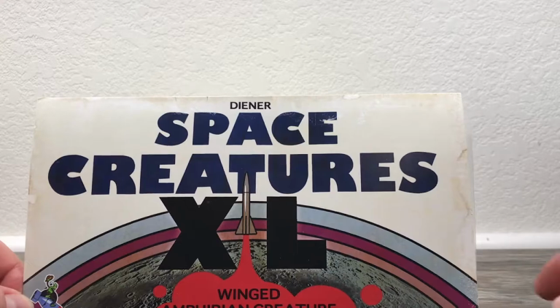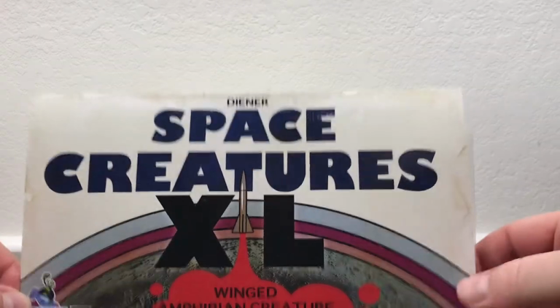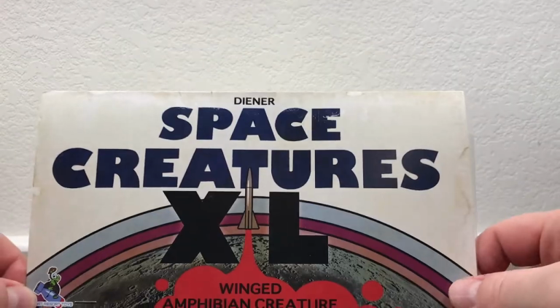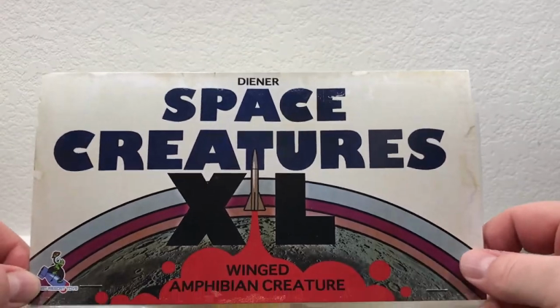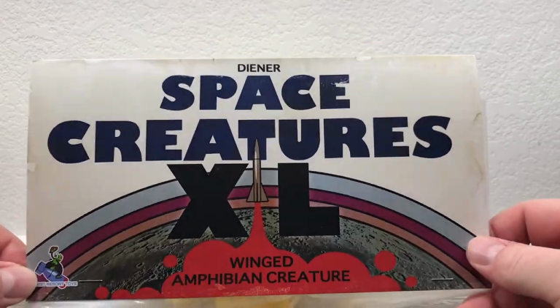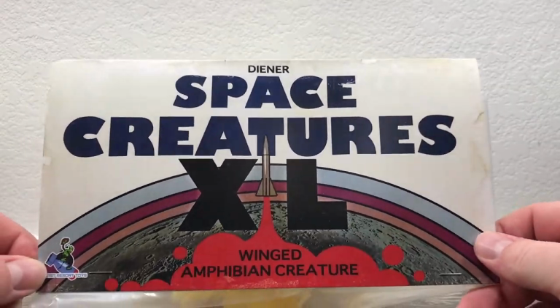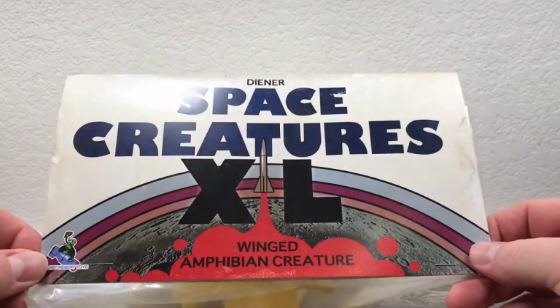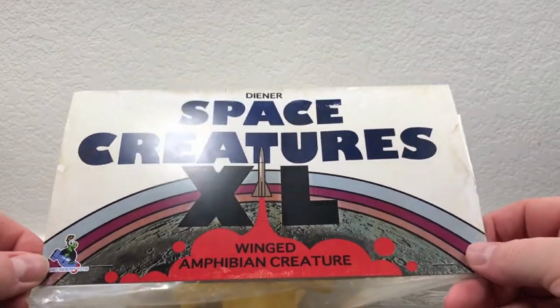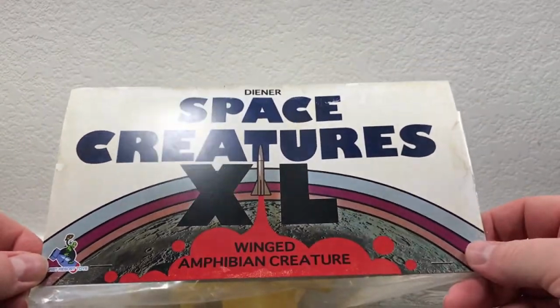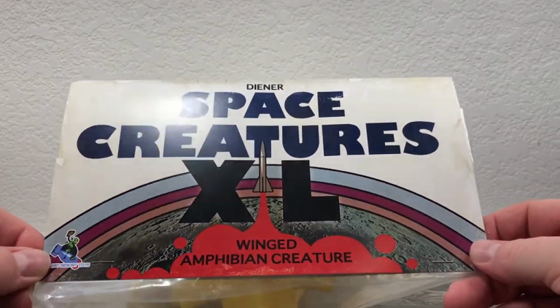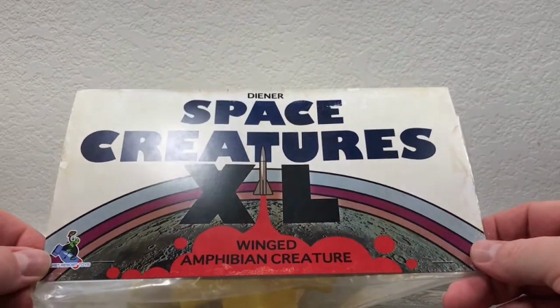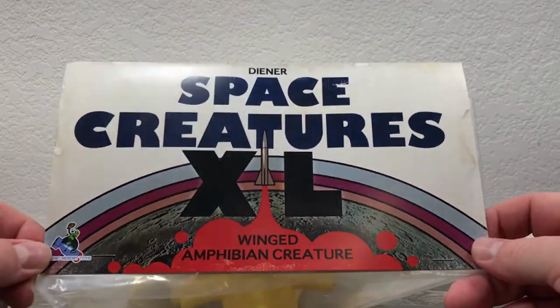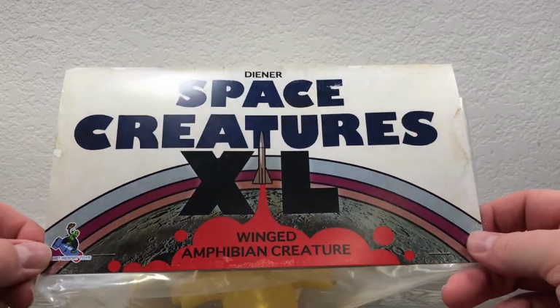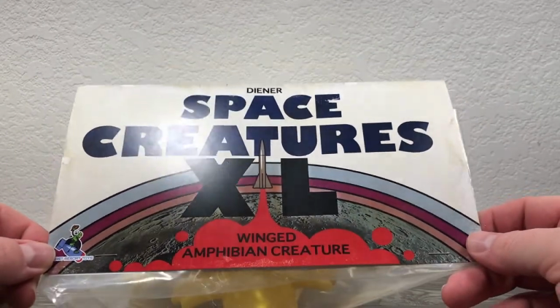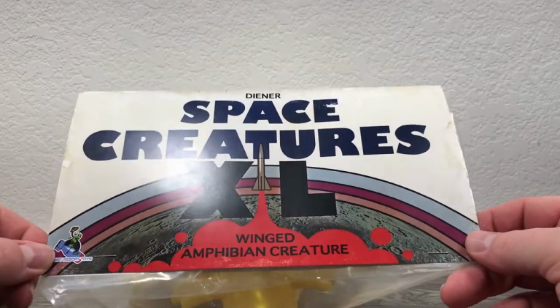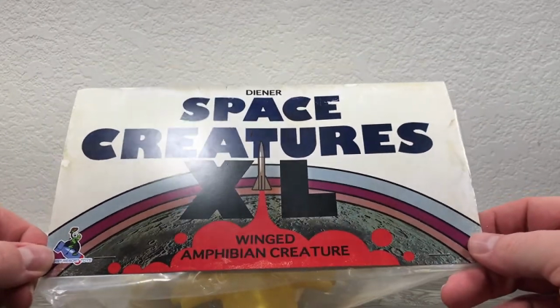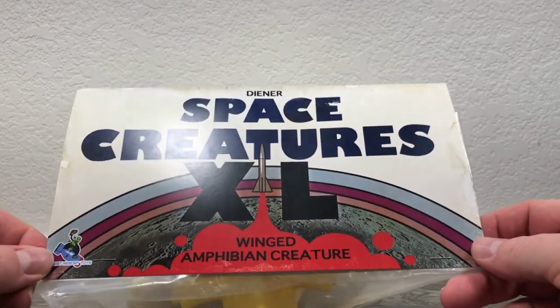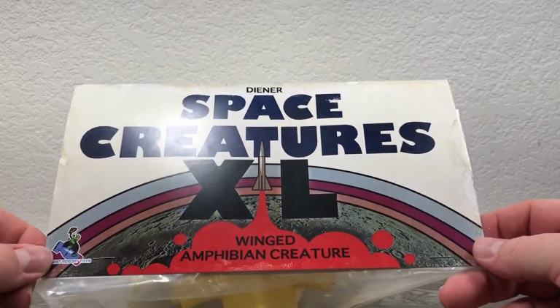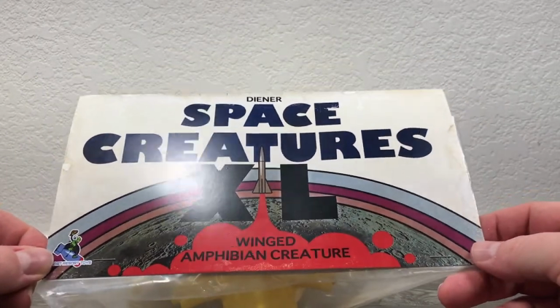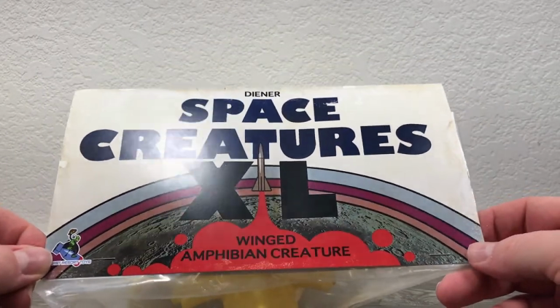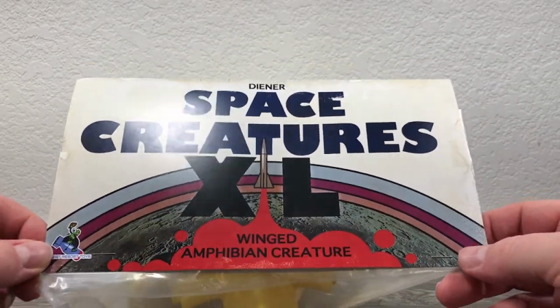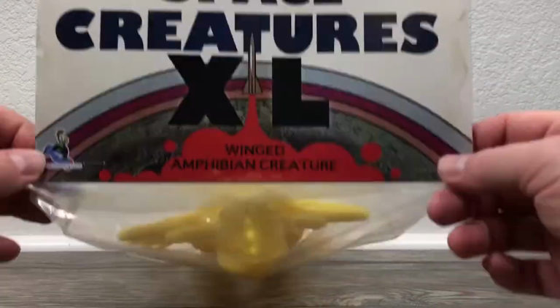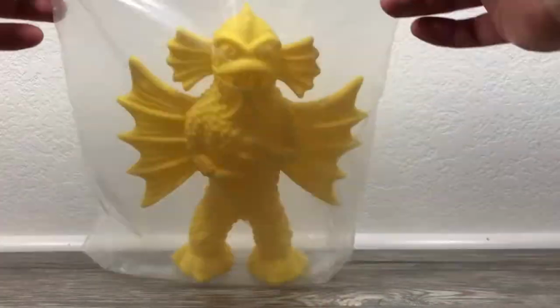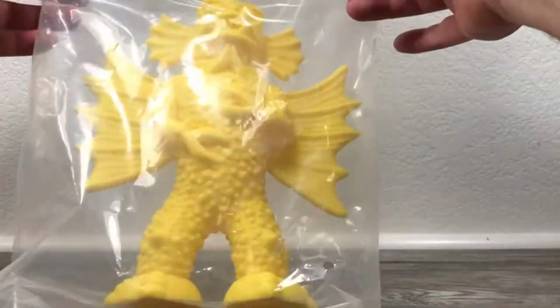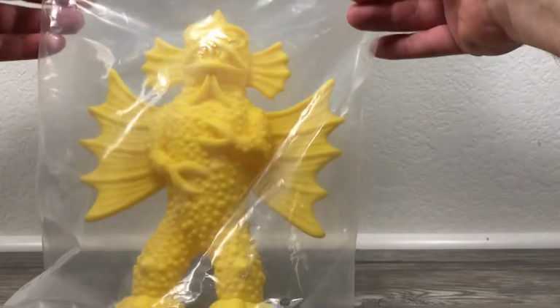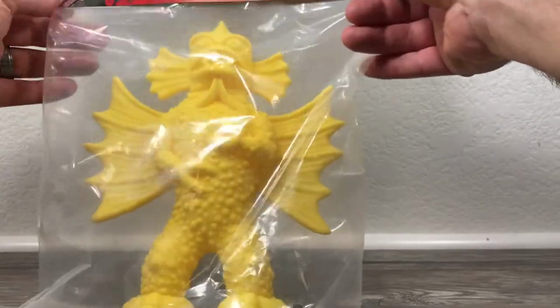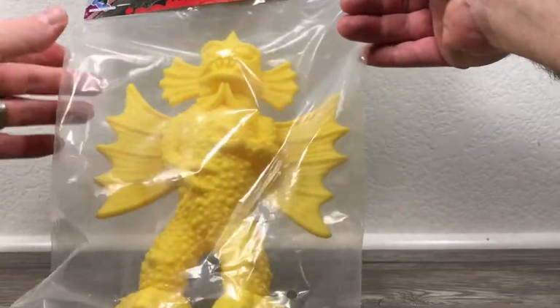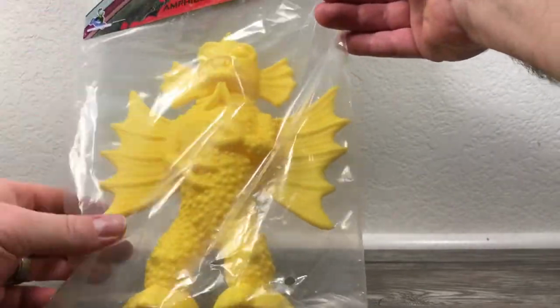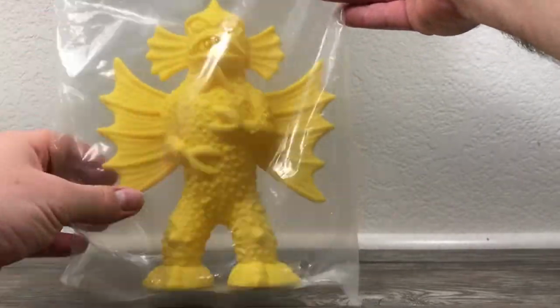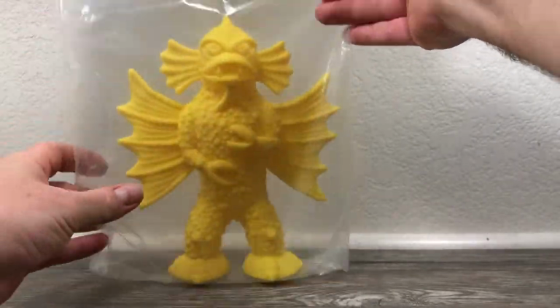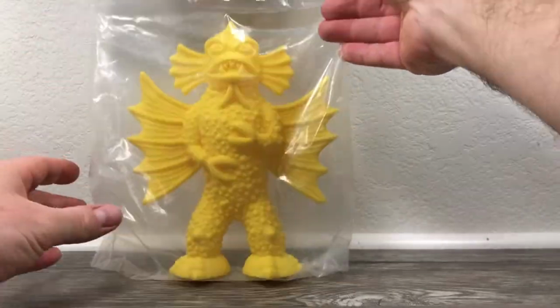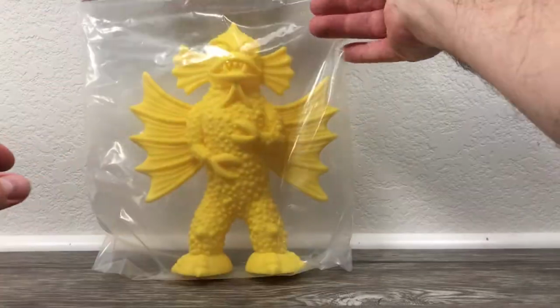This is a Space Creatures XL. This is the Winged Amphibian Creature, and check him out.